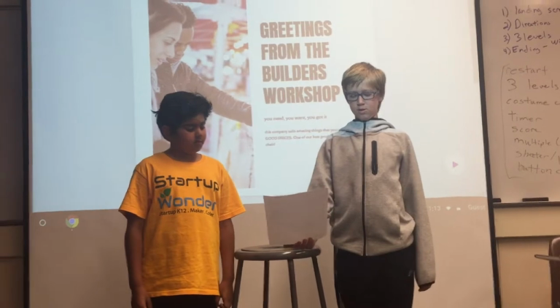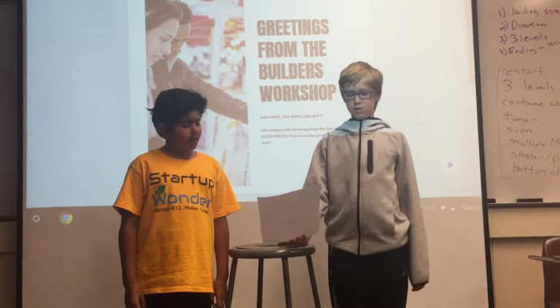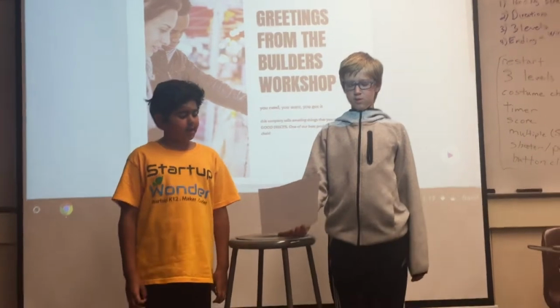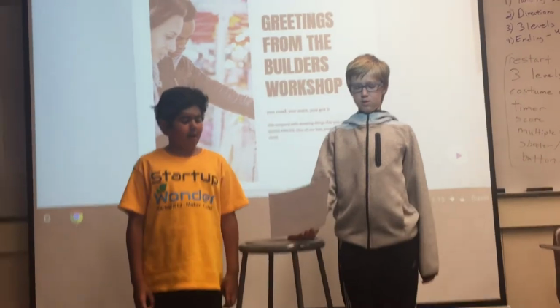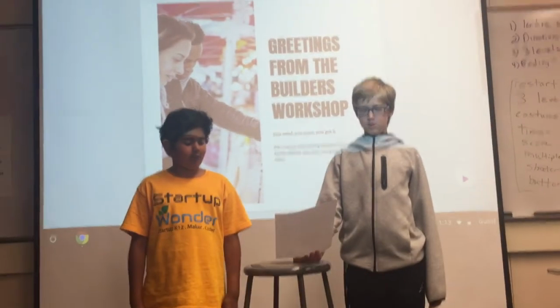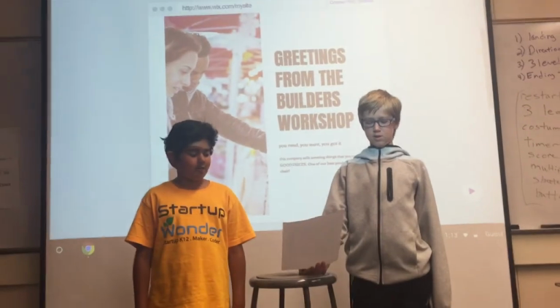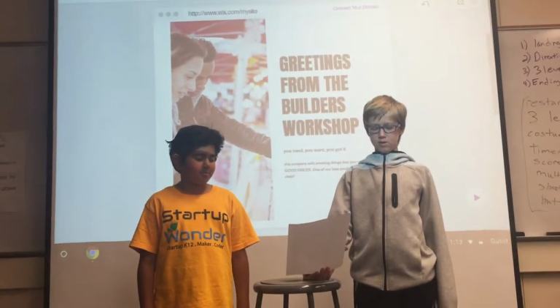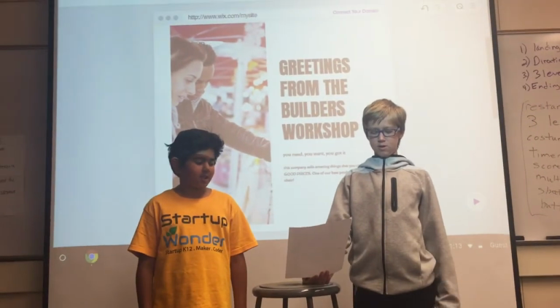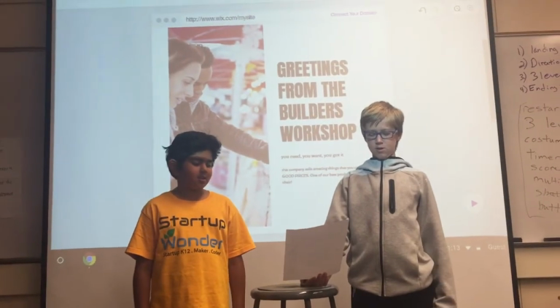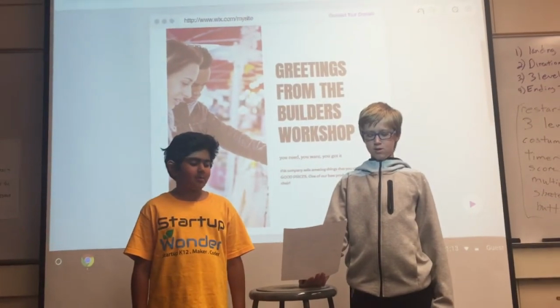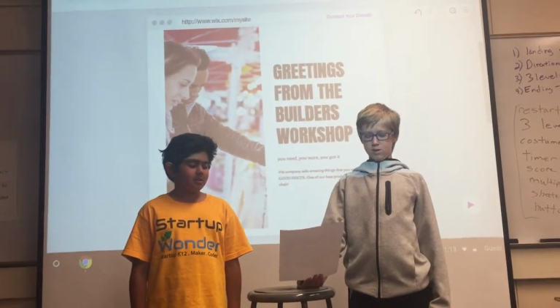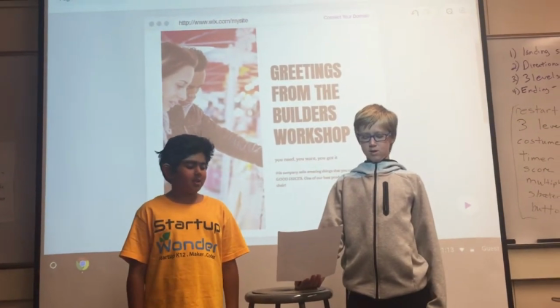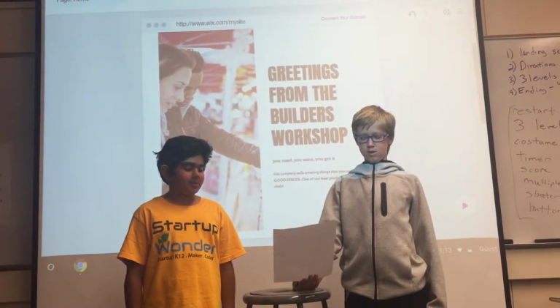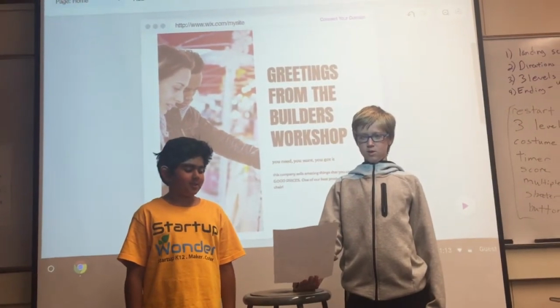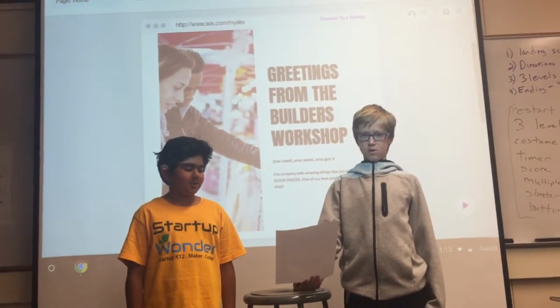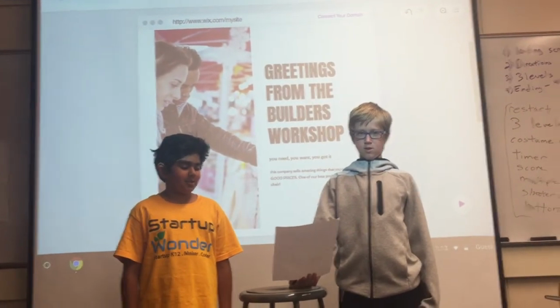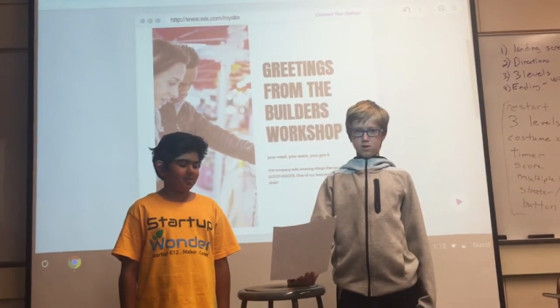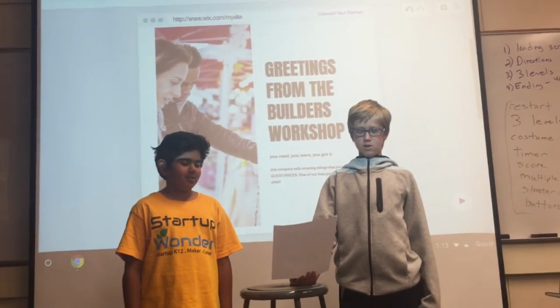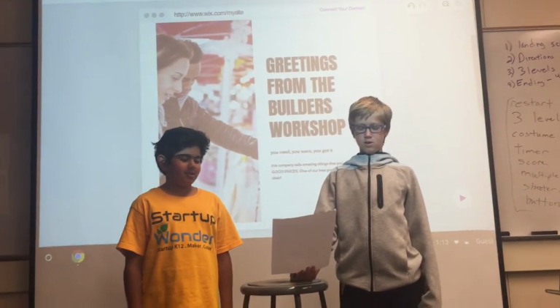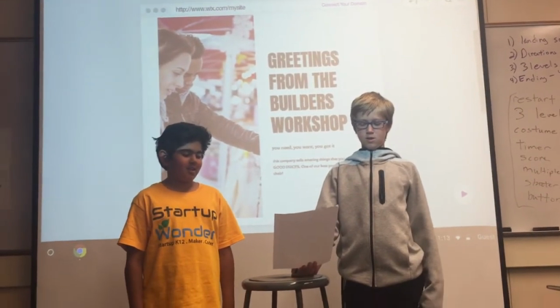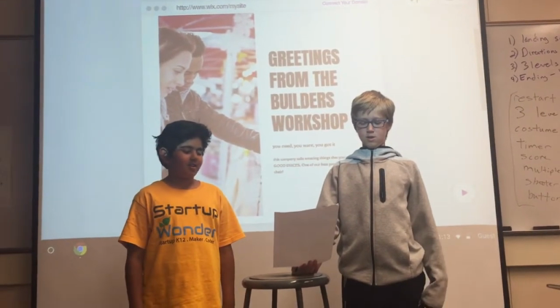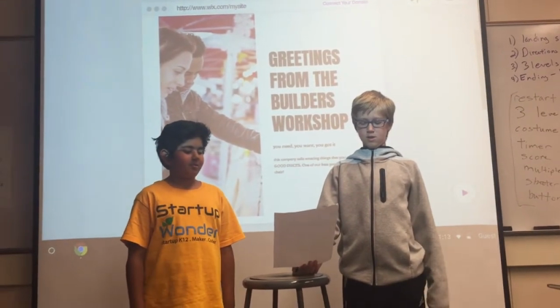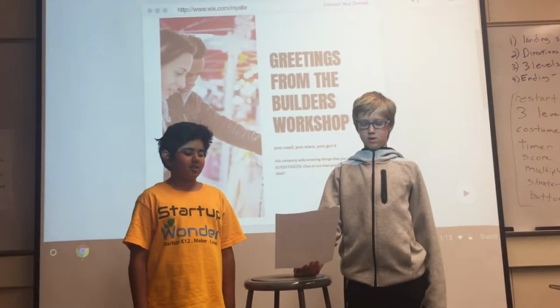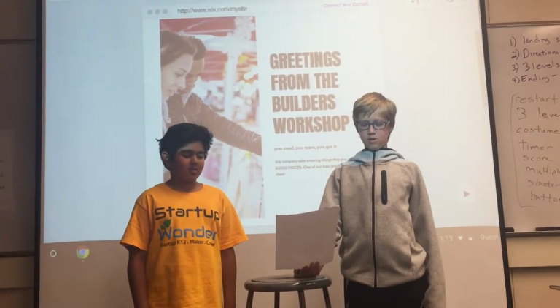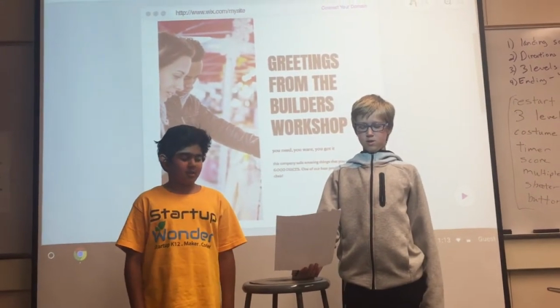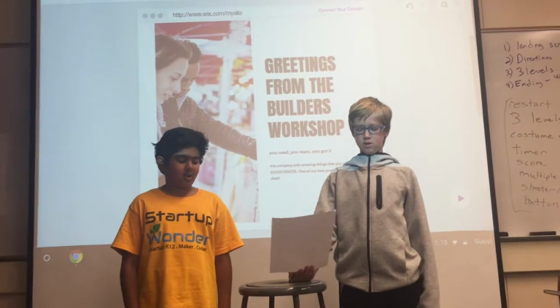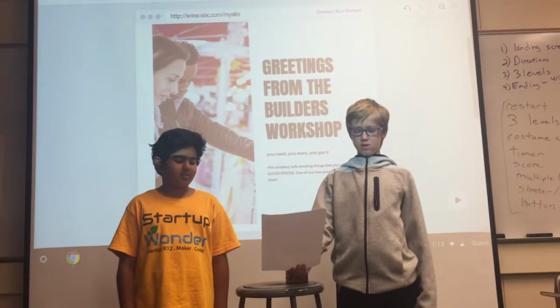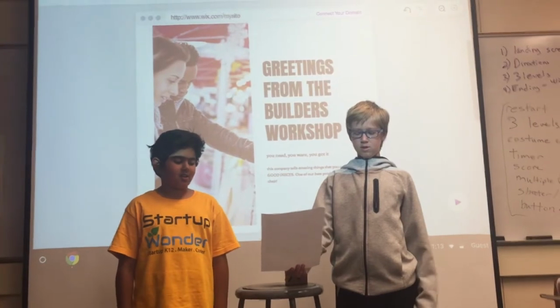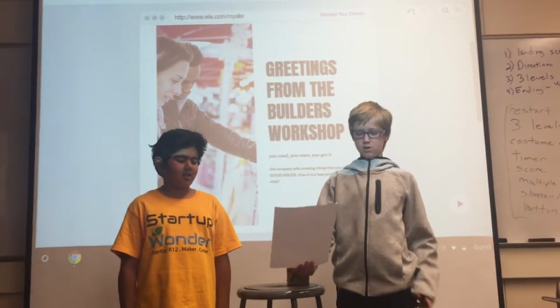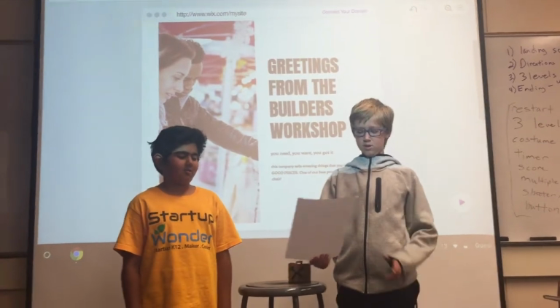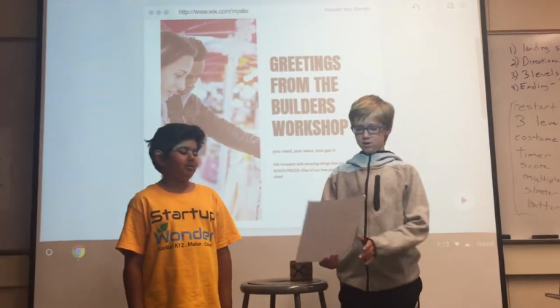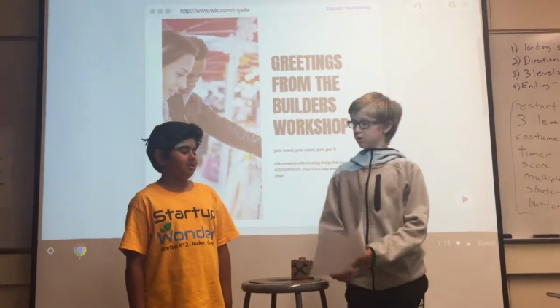Buy it now on our website: www.billagesworkshop.com